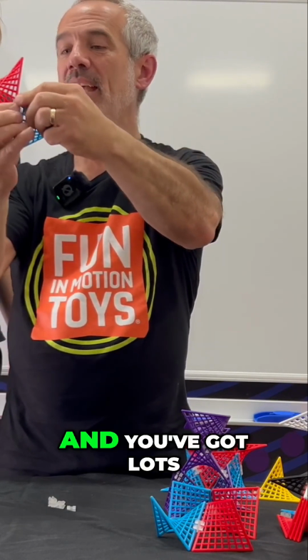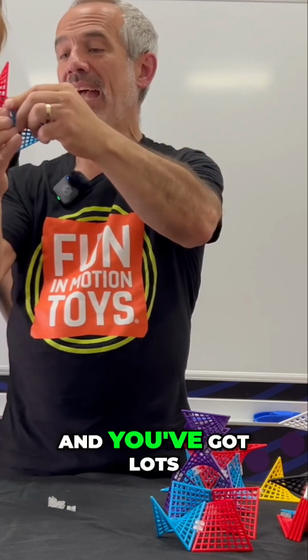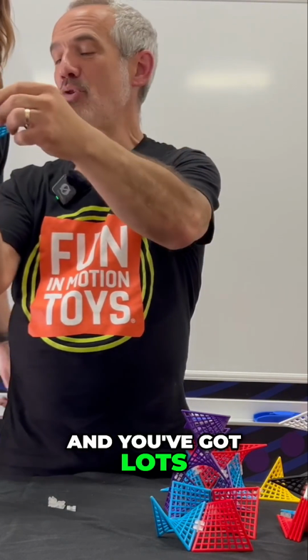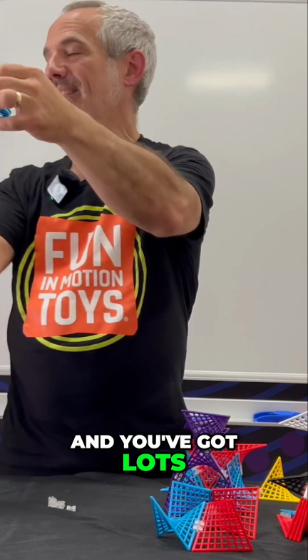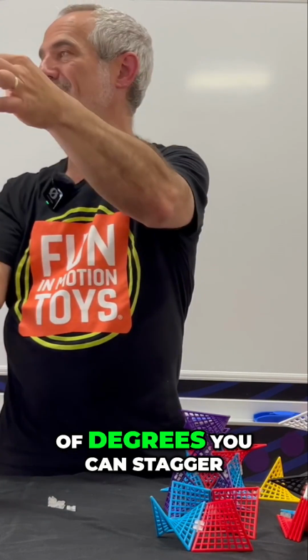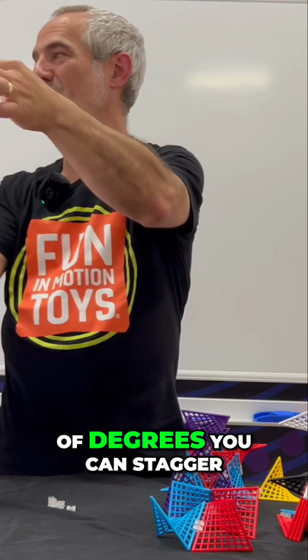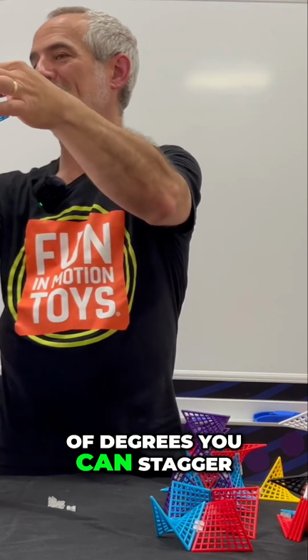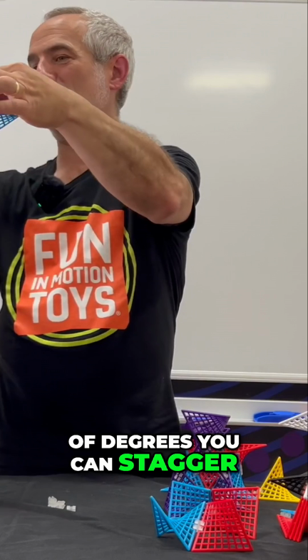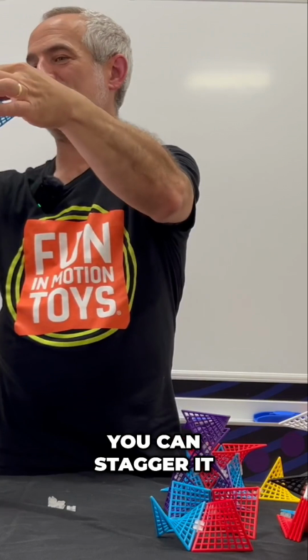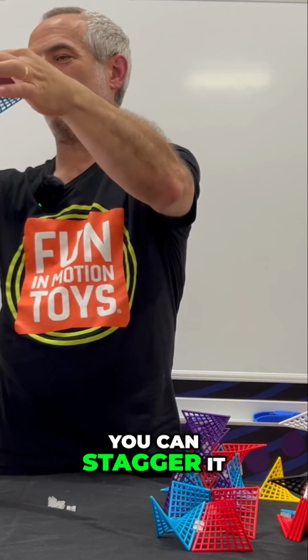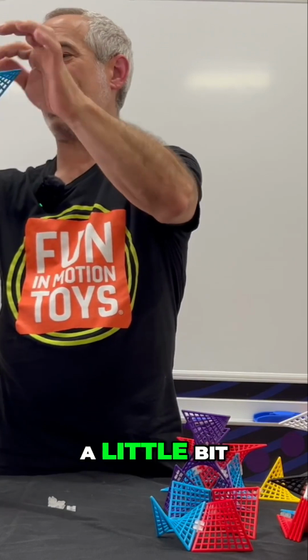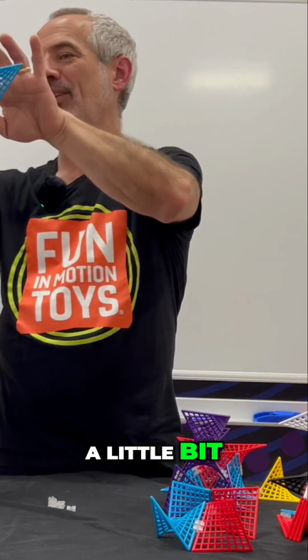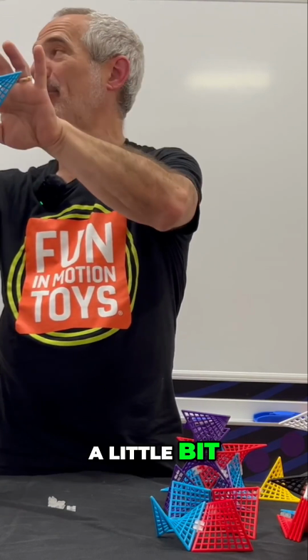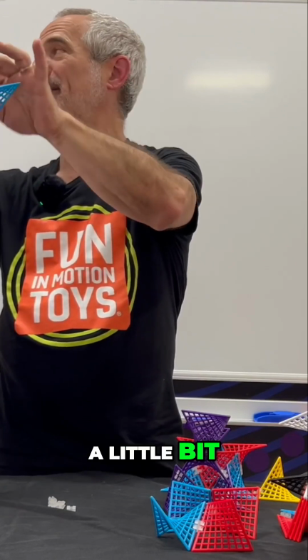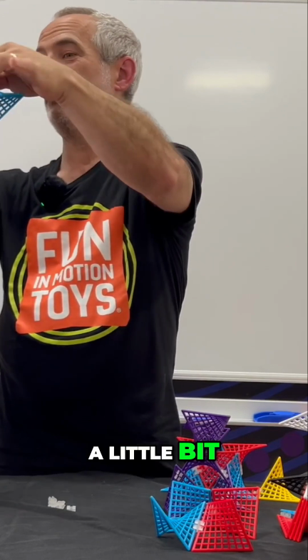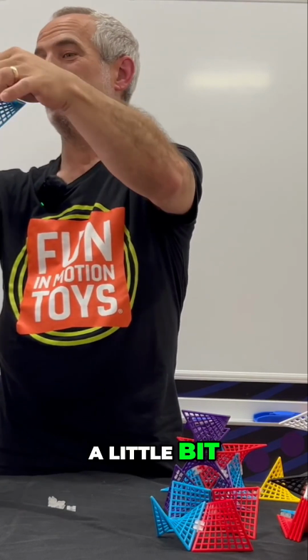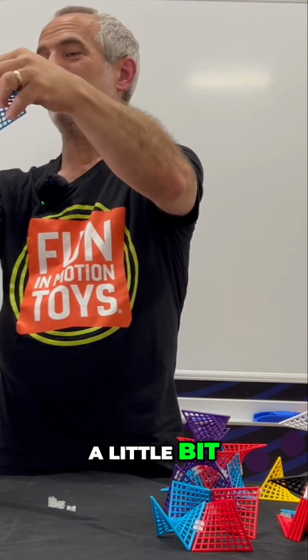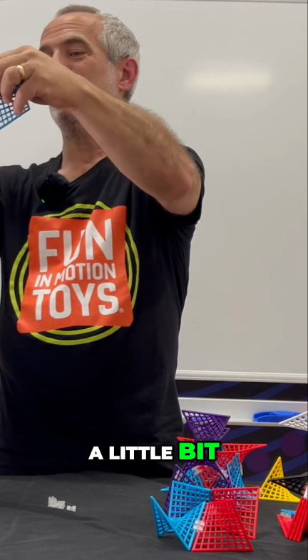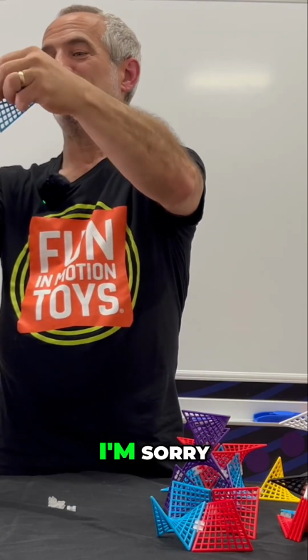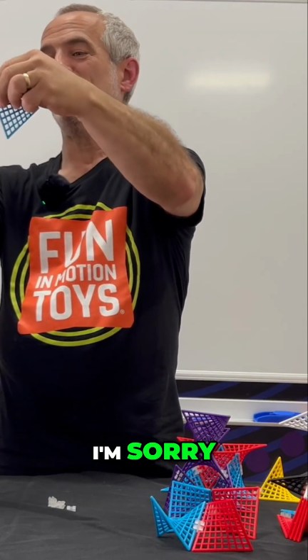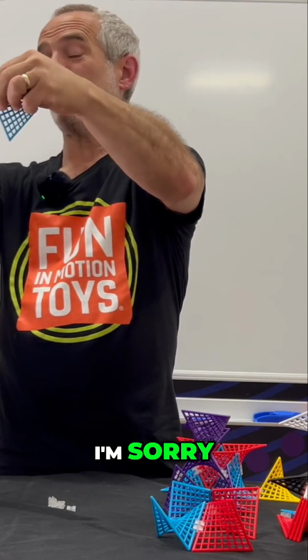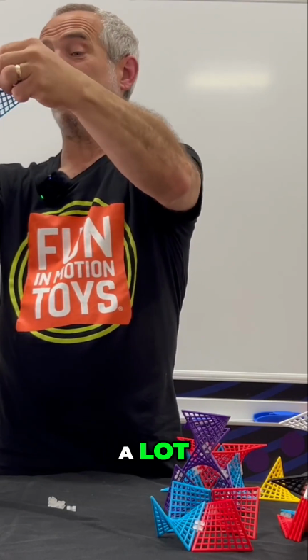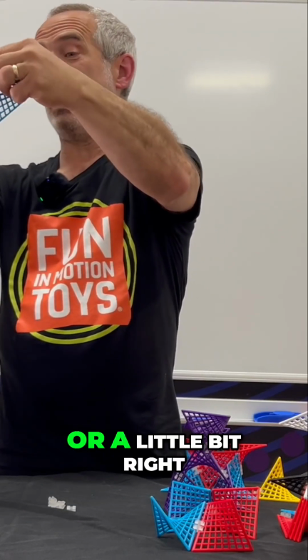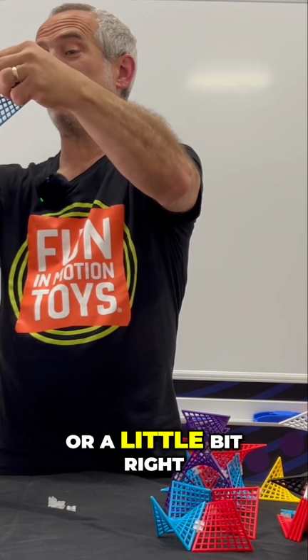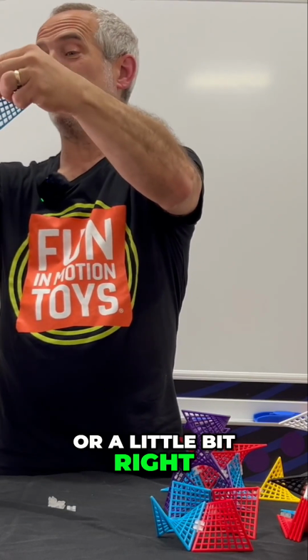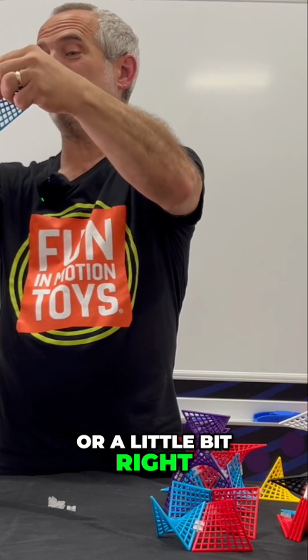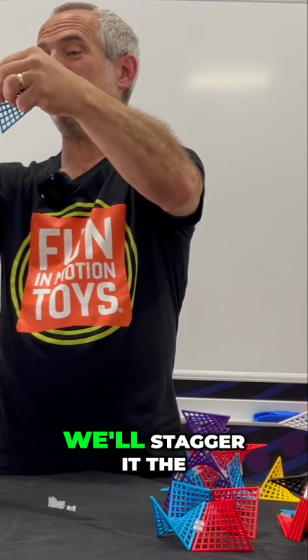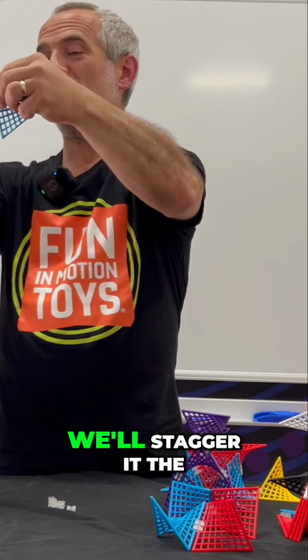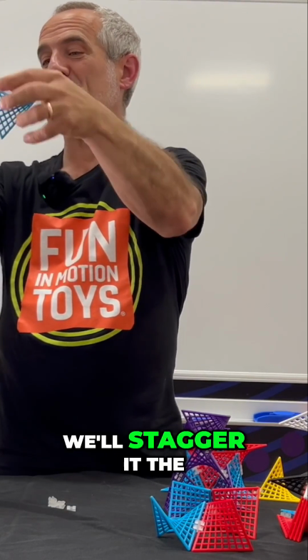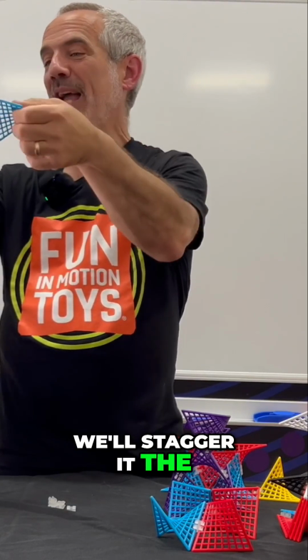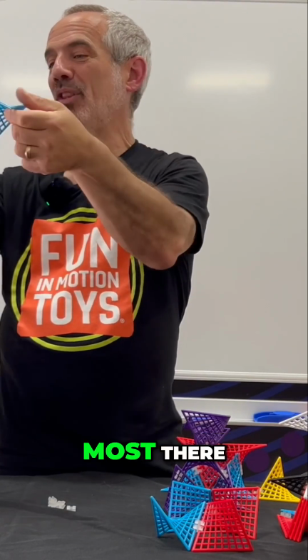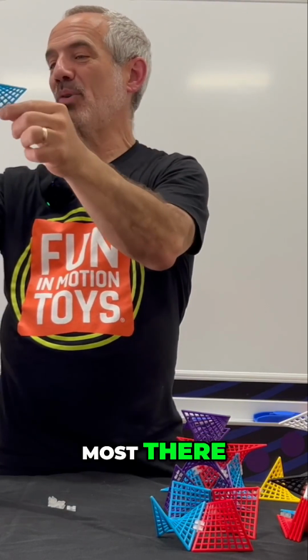You've got lots of degrees you can stagger — a lot or a little bit. We'll stagger it the most here.